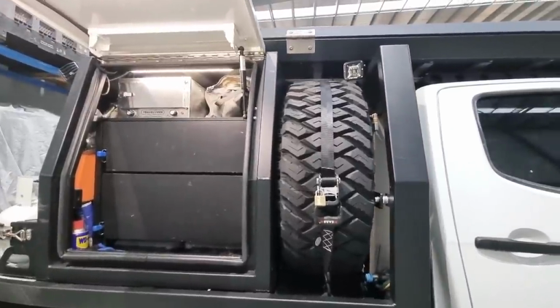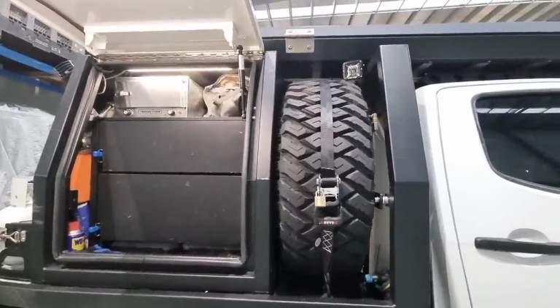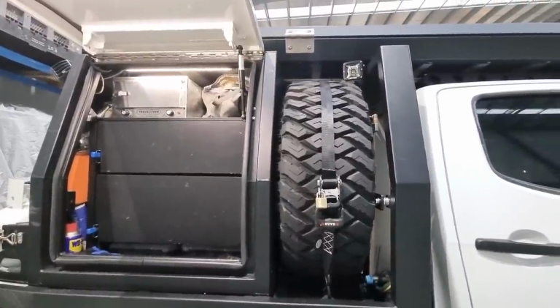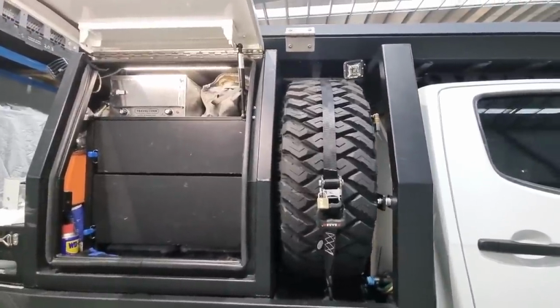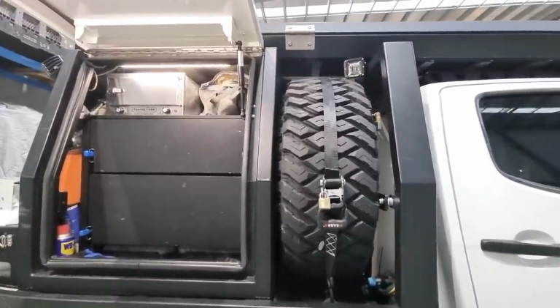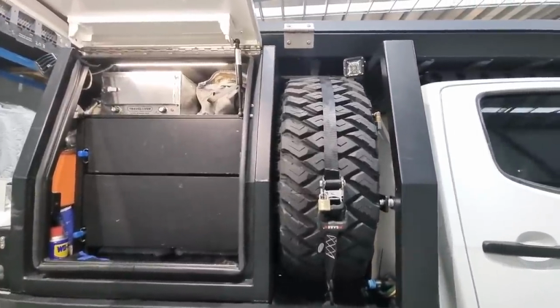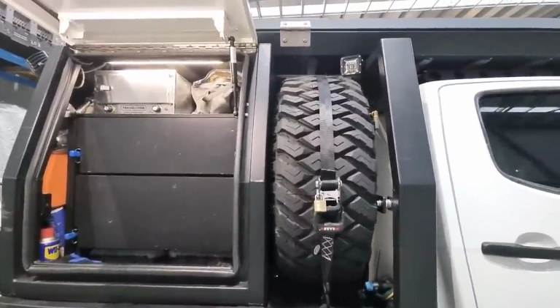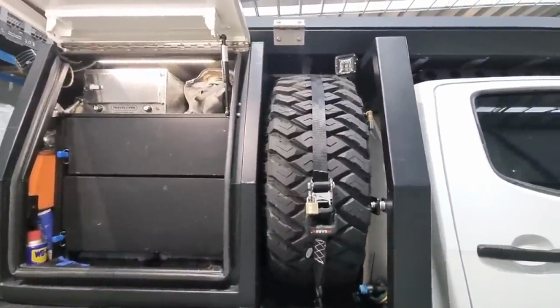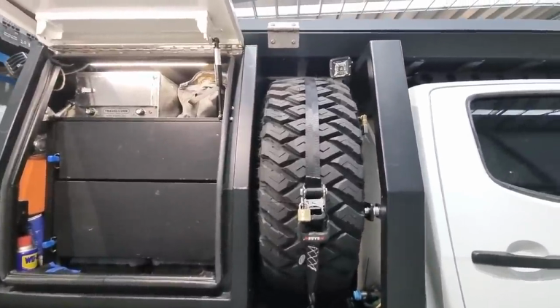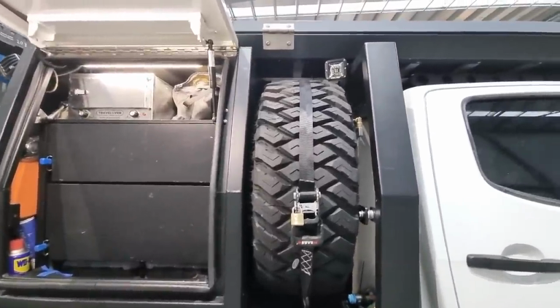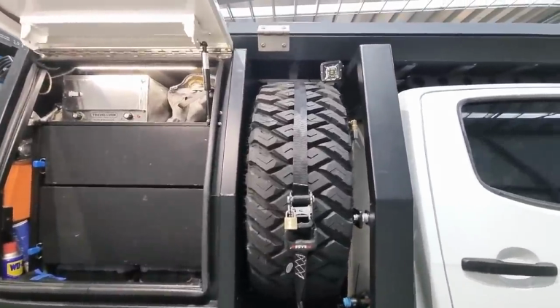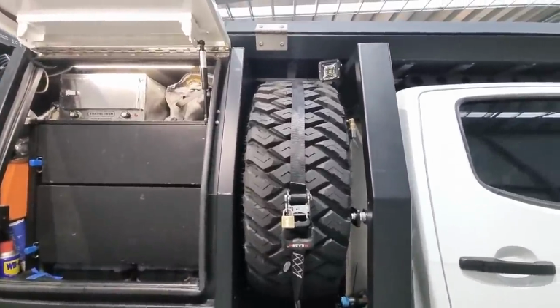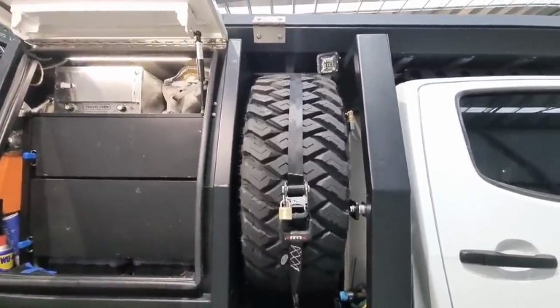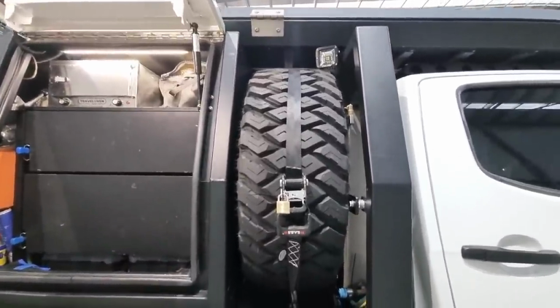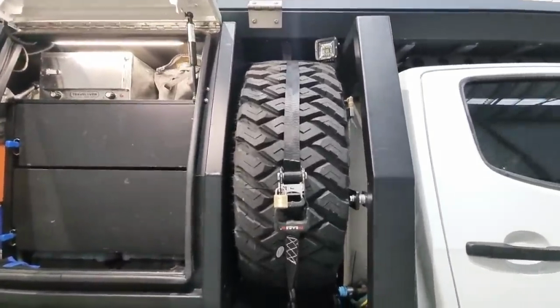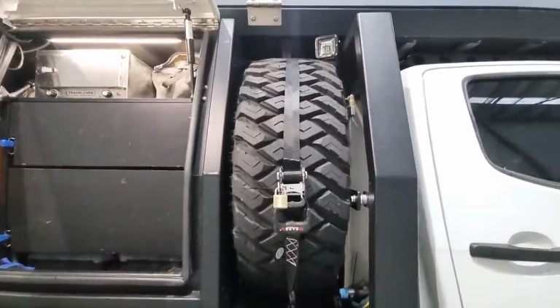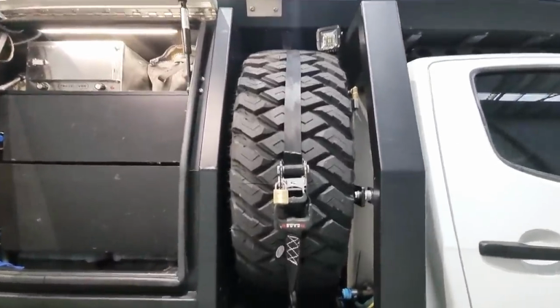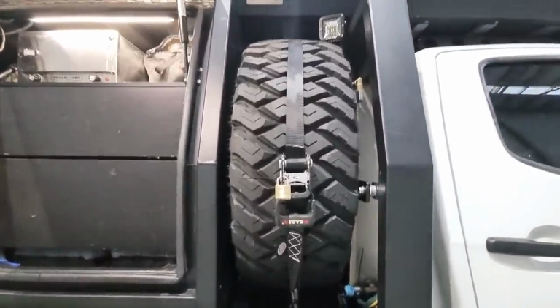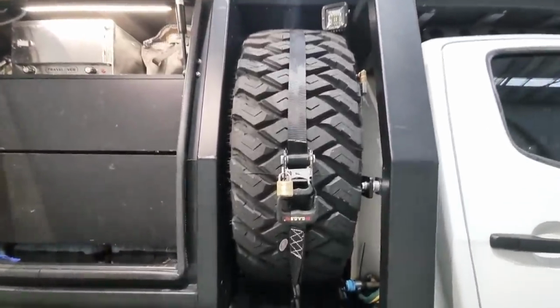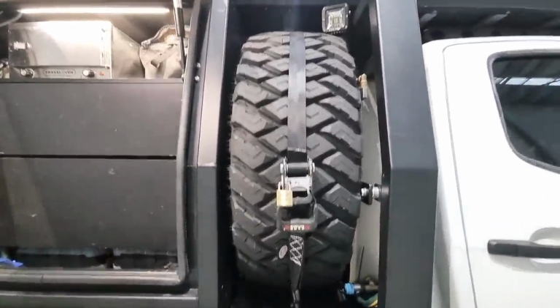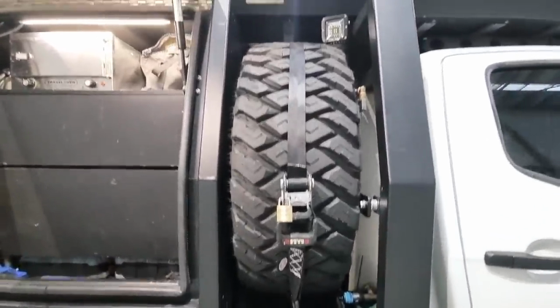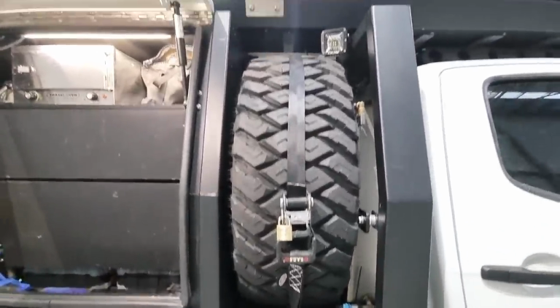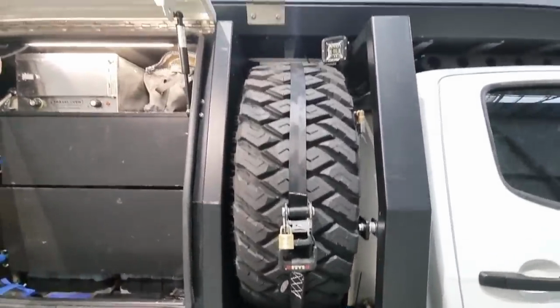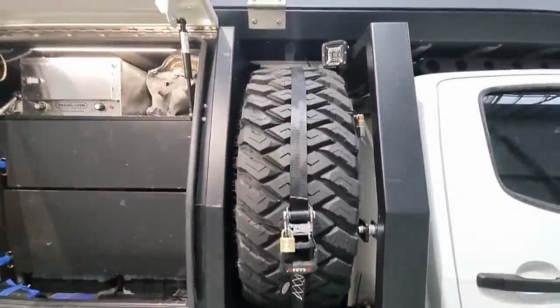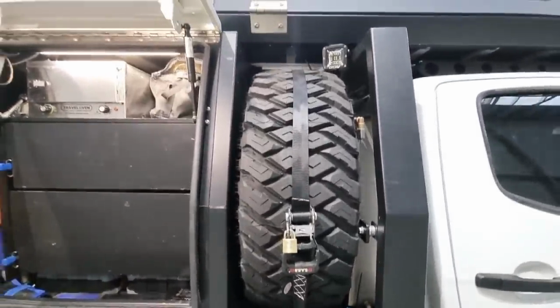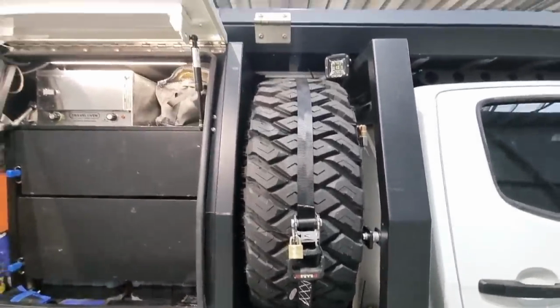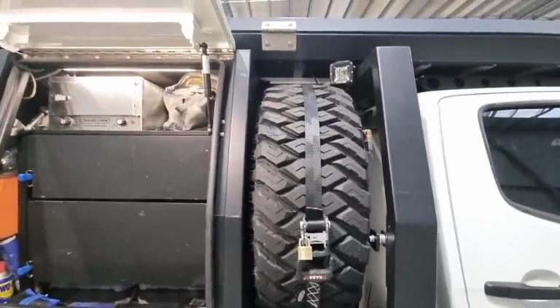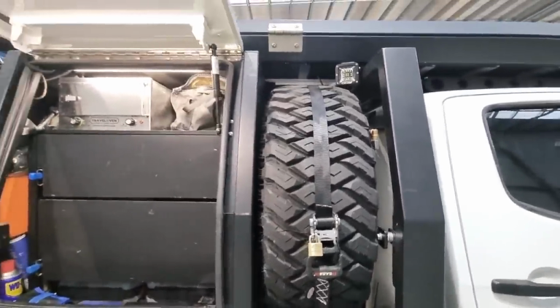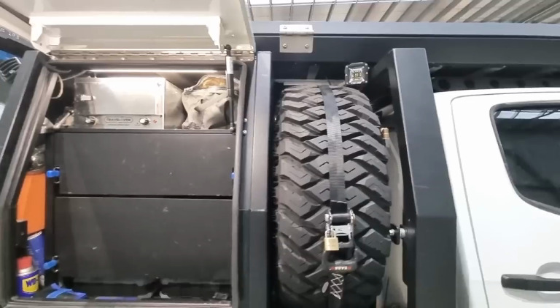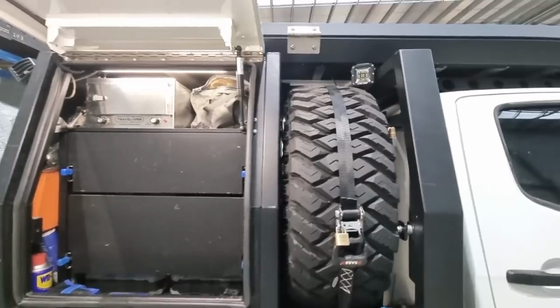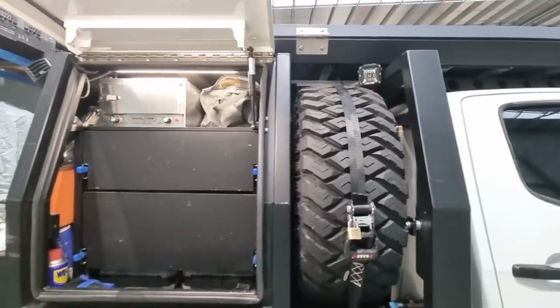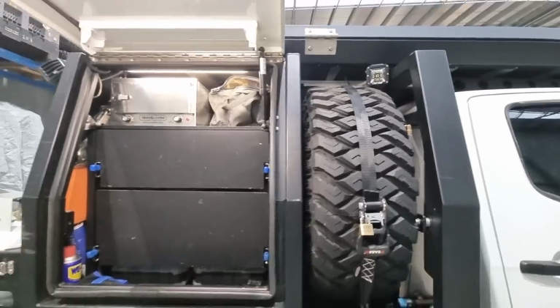We're on two 35-inch spares — they're just strapped in there. Nothing special, just hopefully don't have to use them.